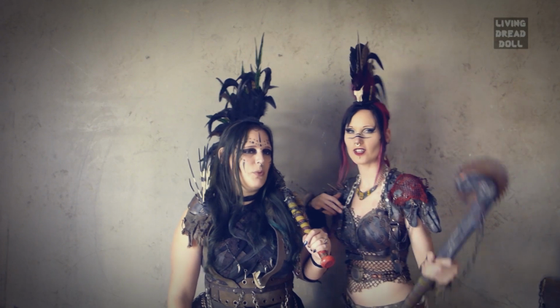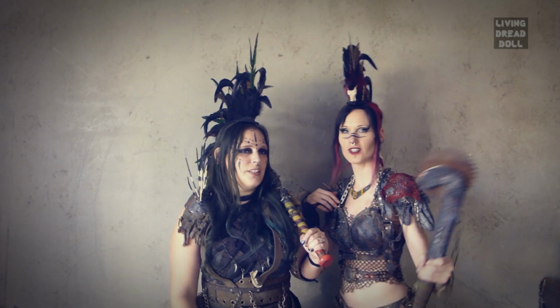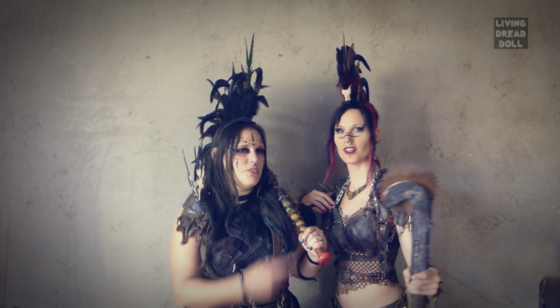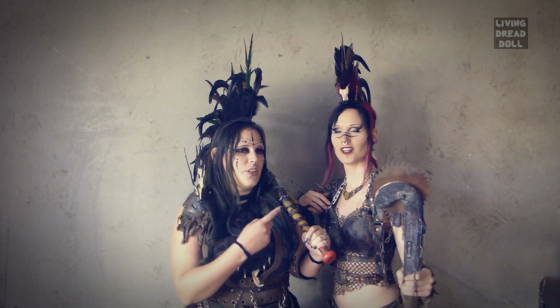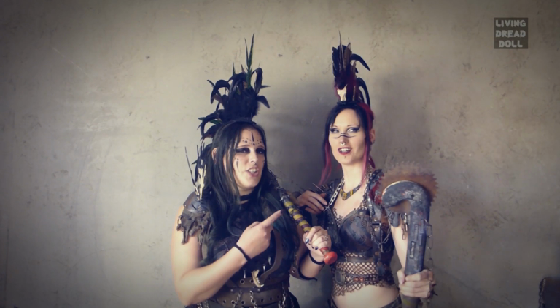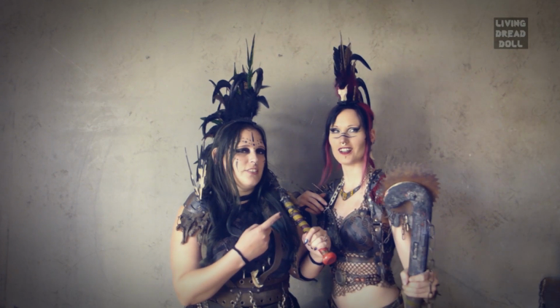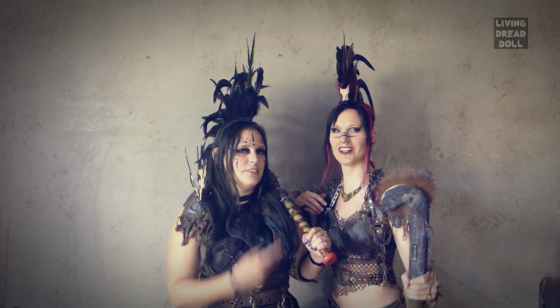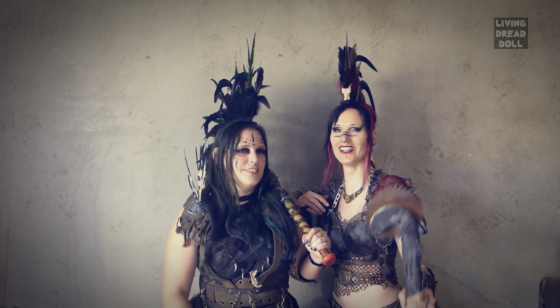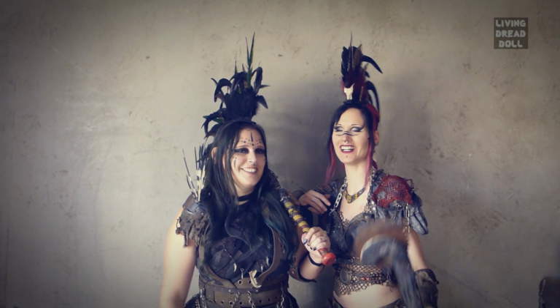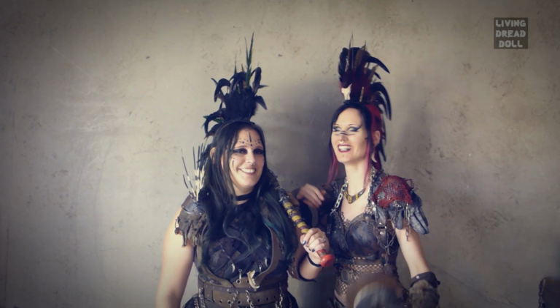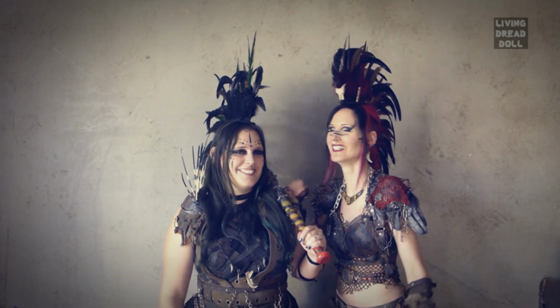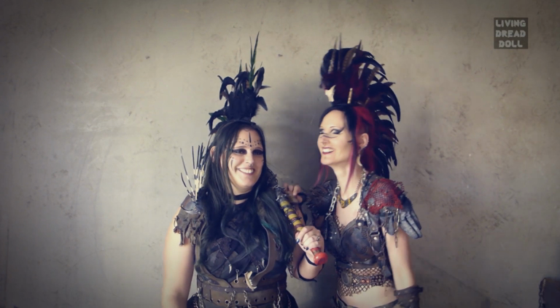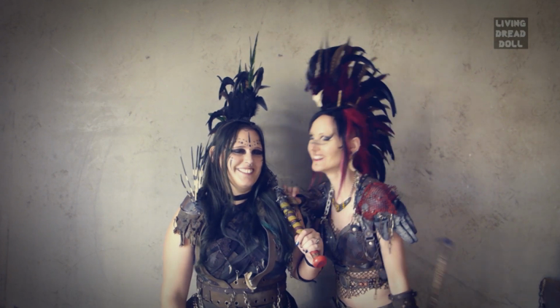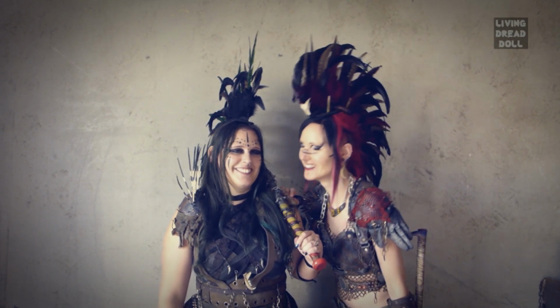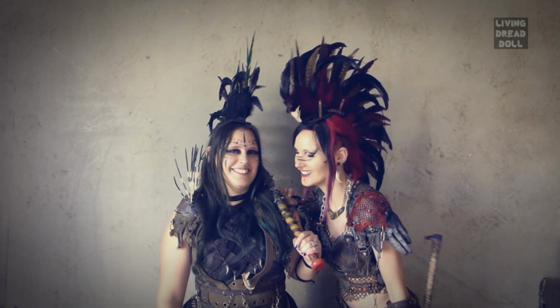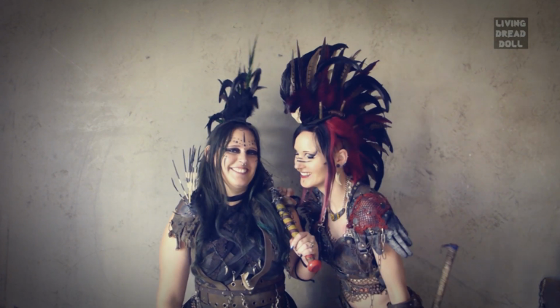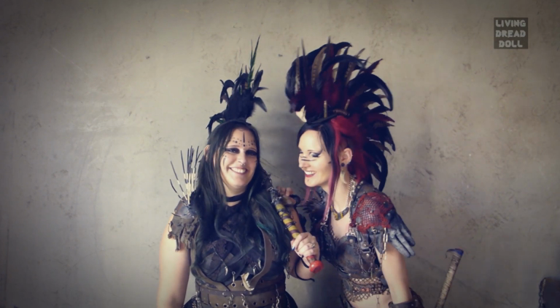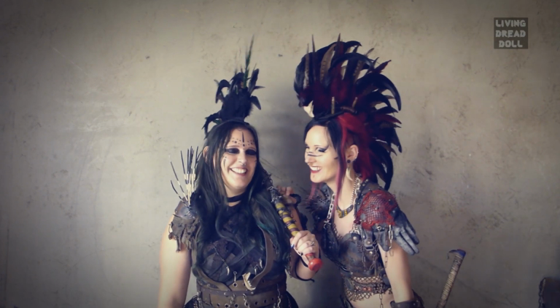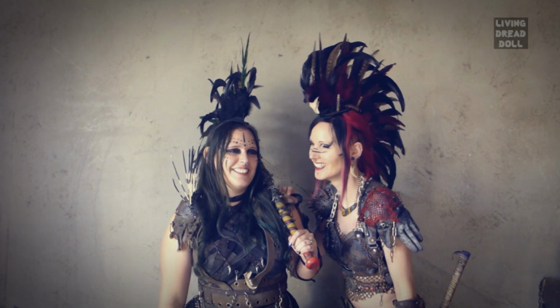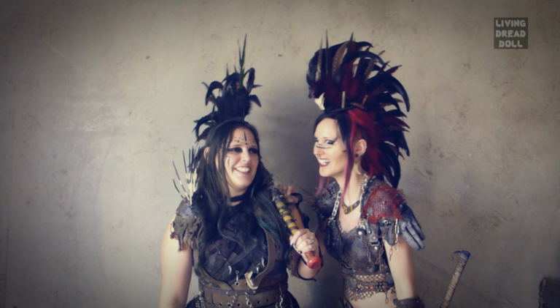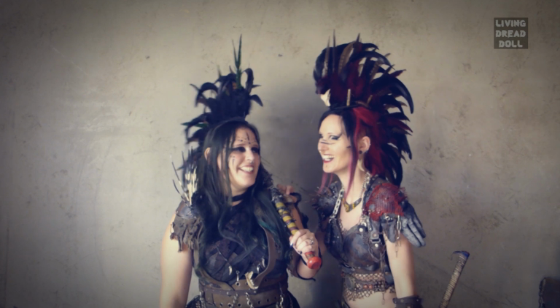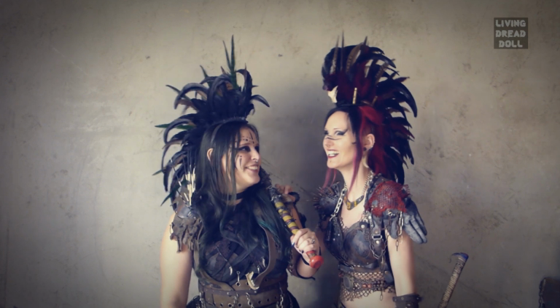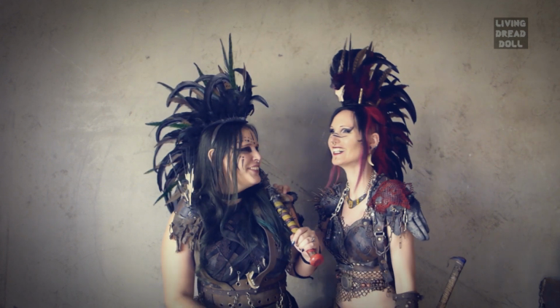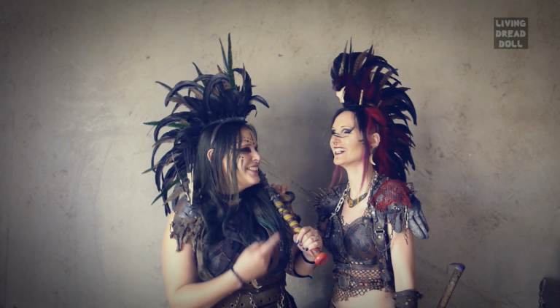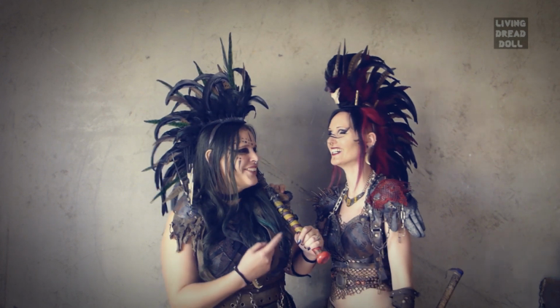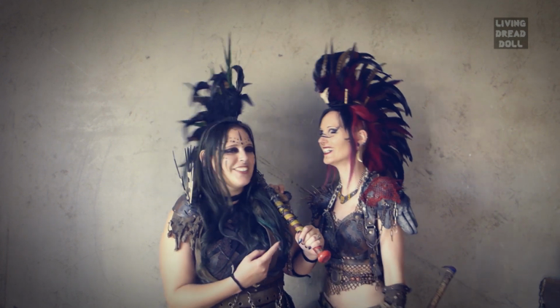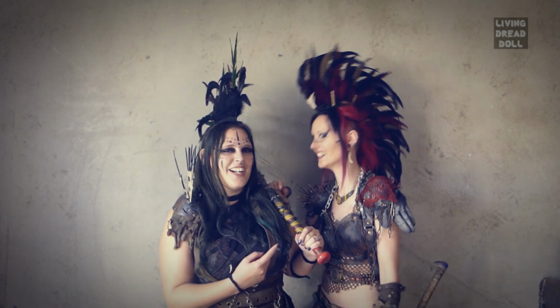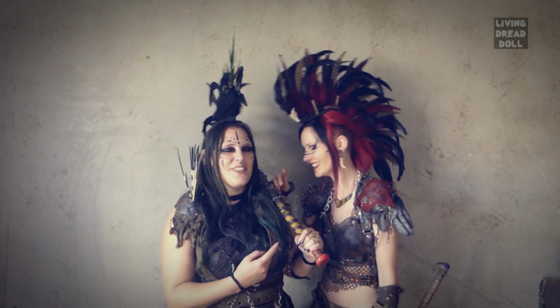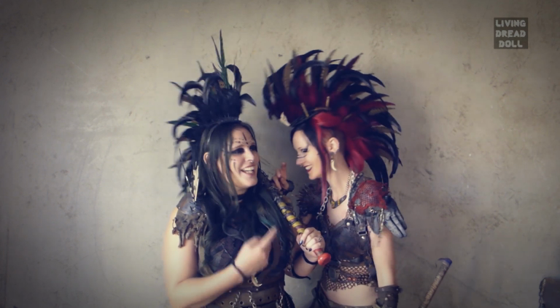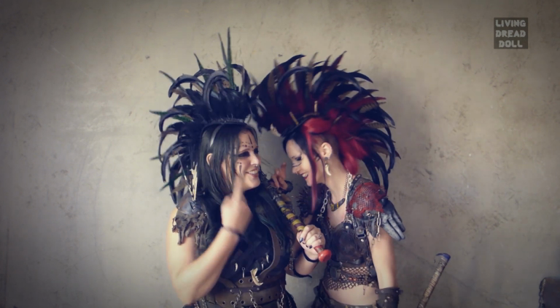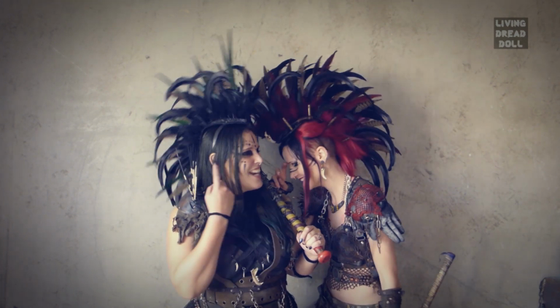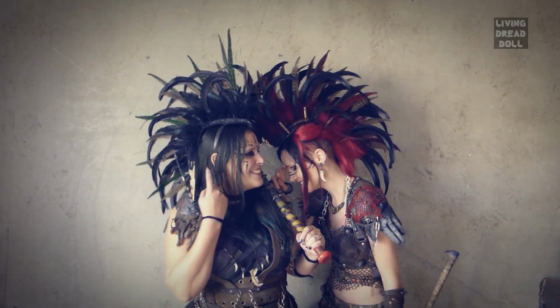Welcome to her channel. Today she'll be showing you how to make a headdress.